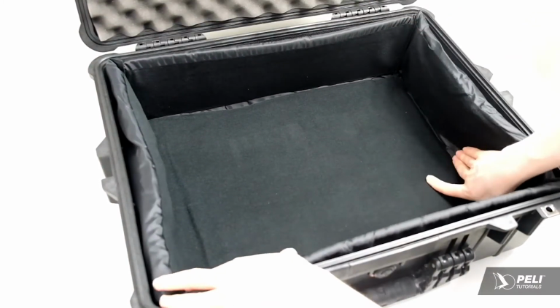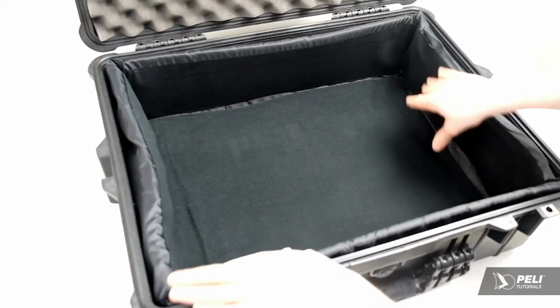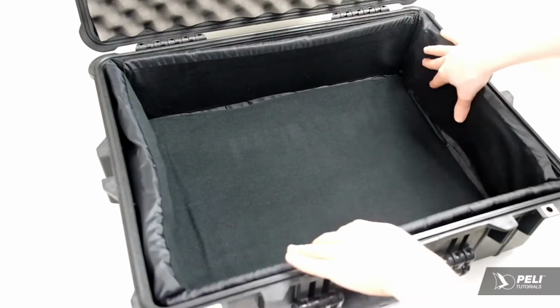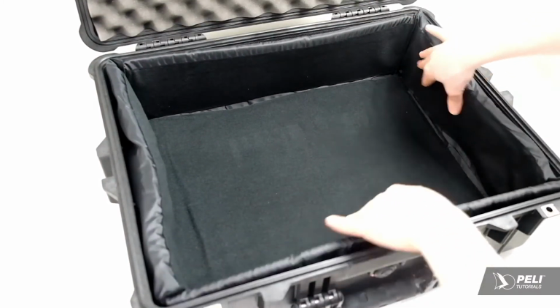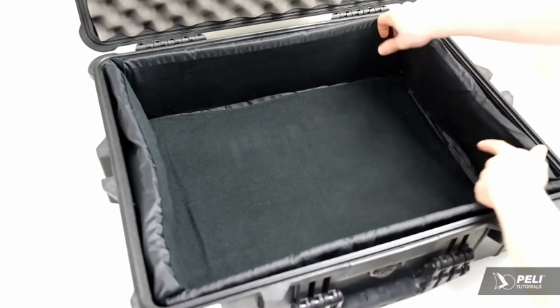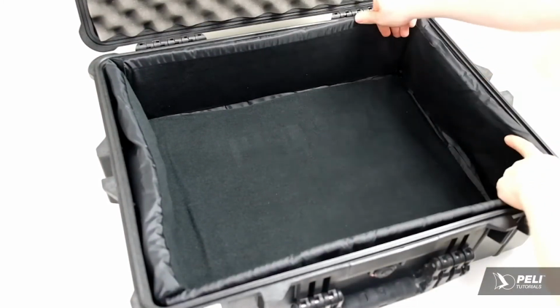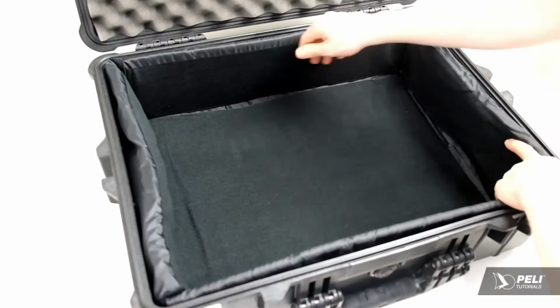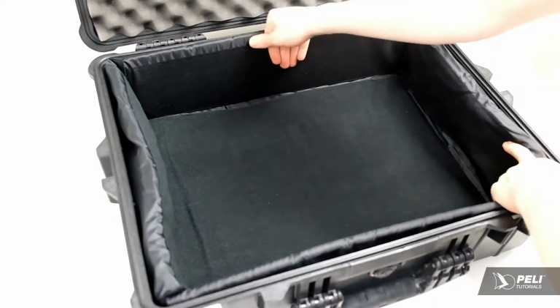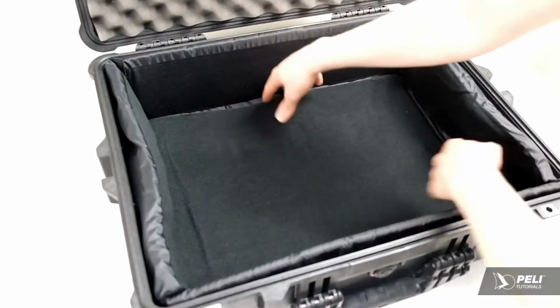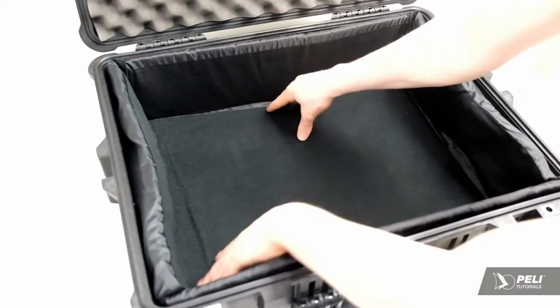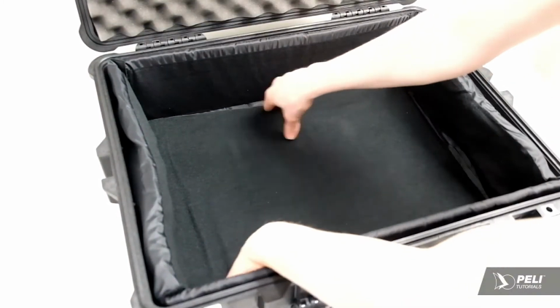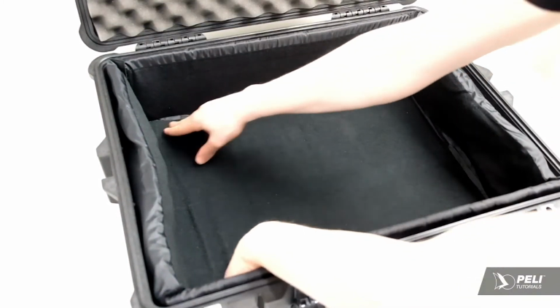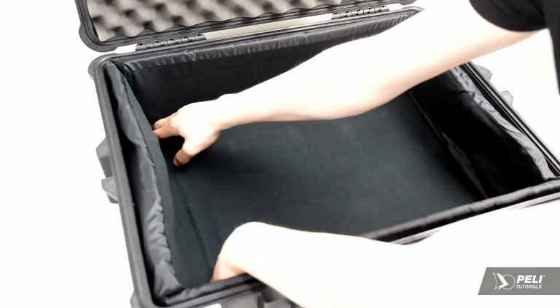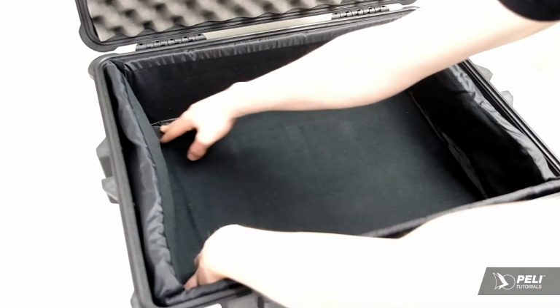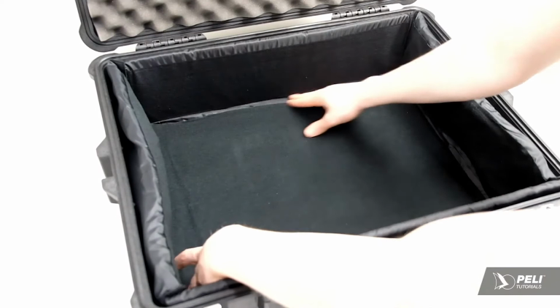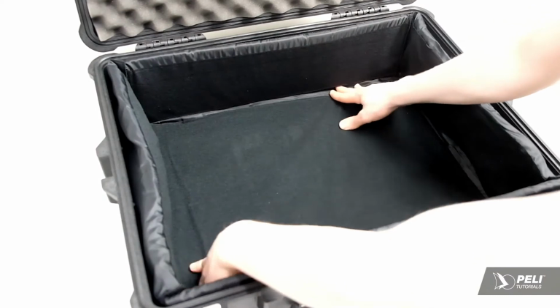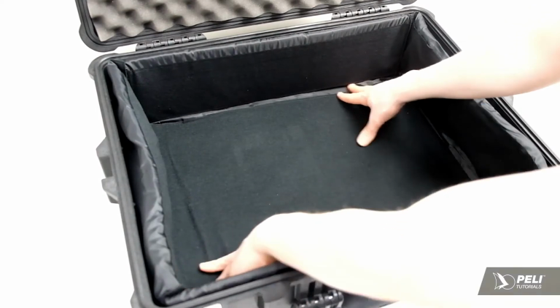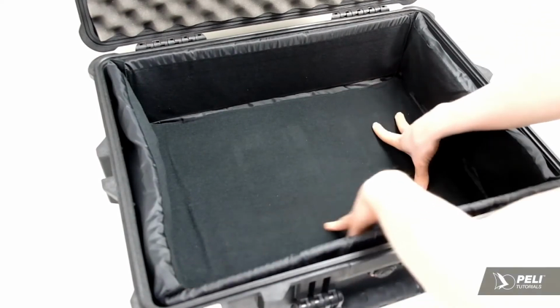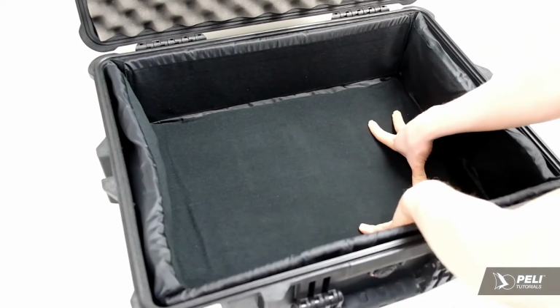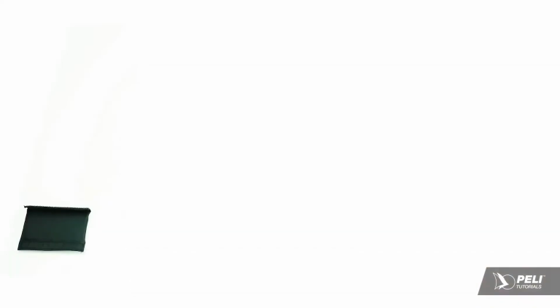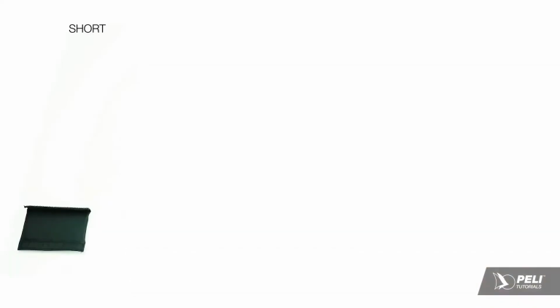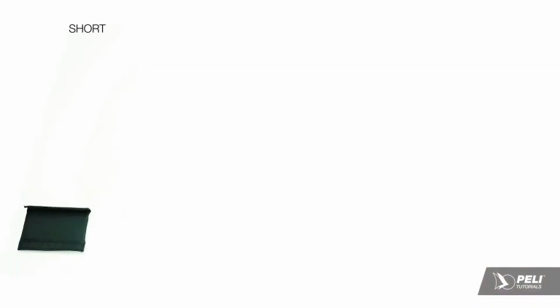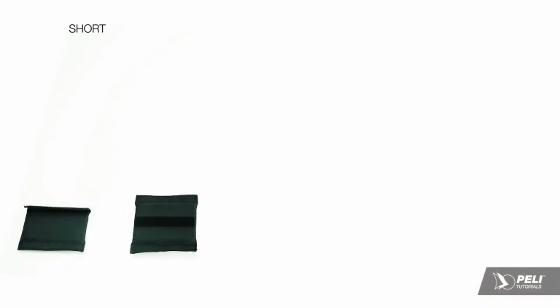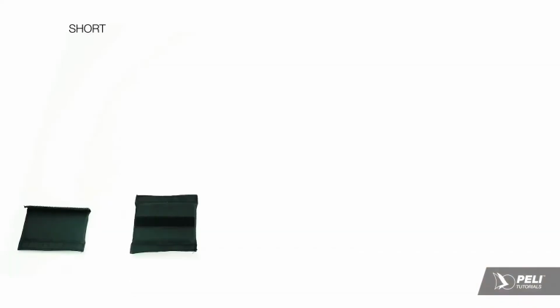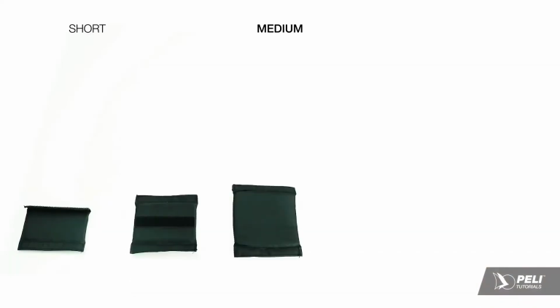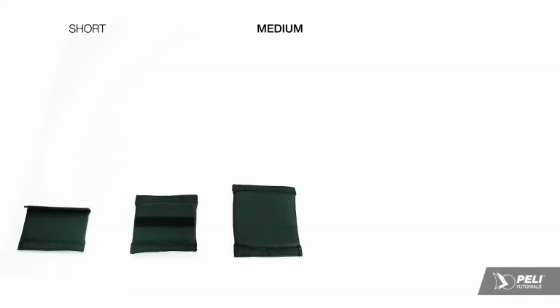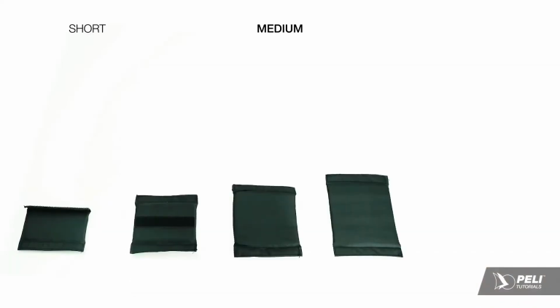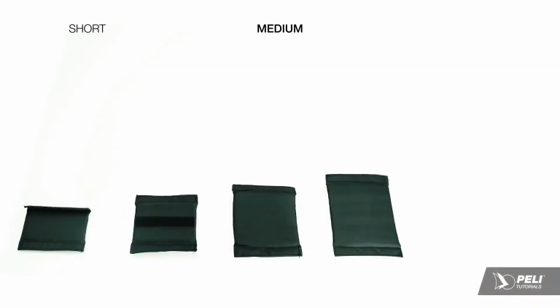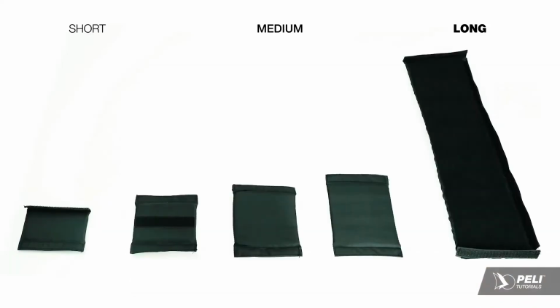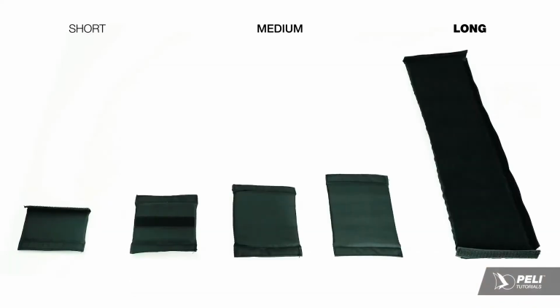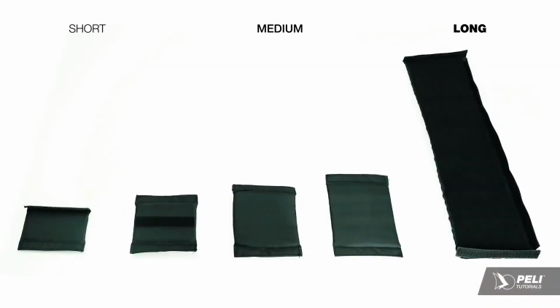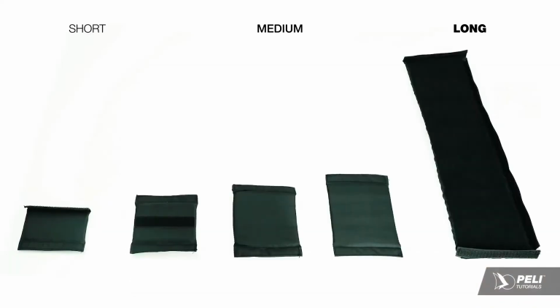Each case will have a slightly different selection of dividers, but all include some short, medium and long sections.